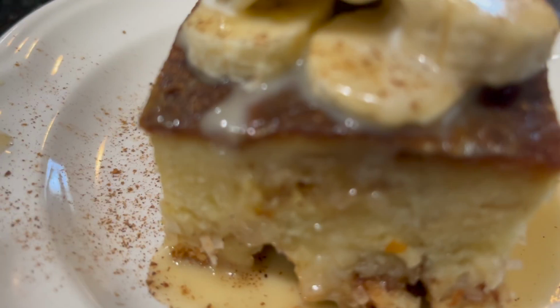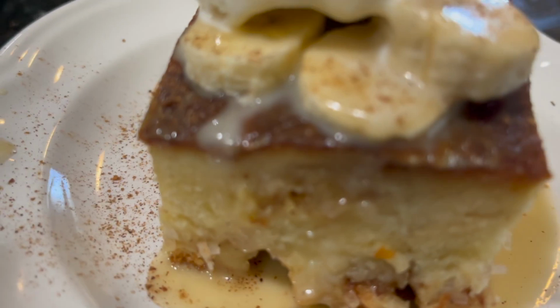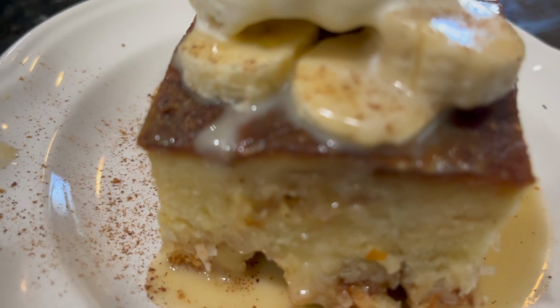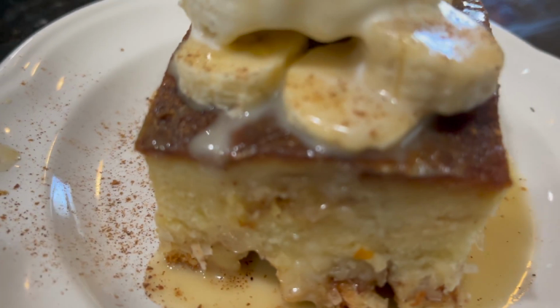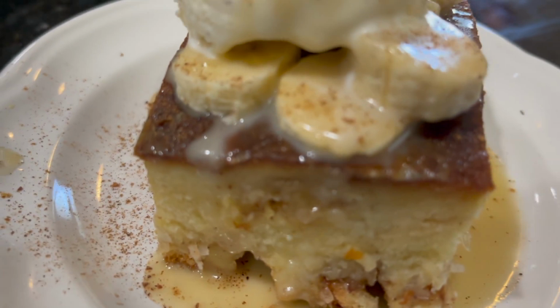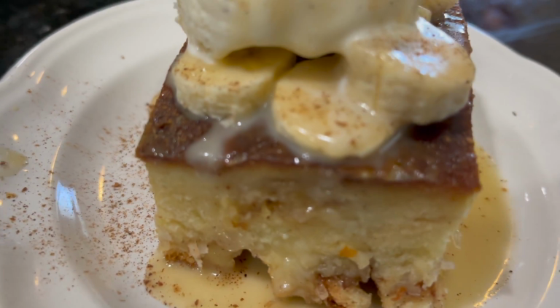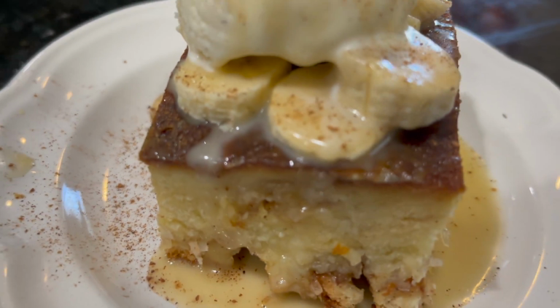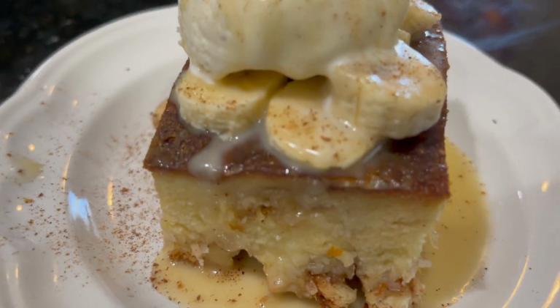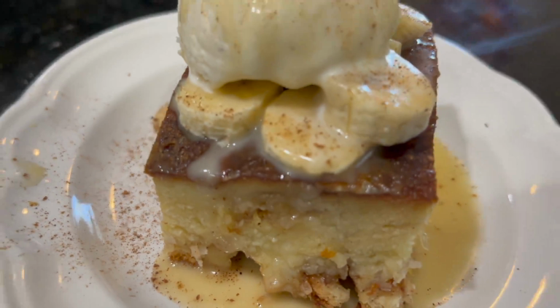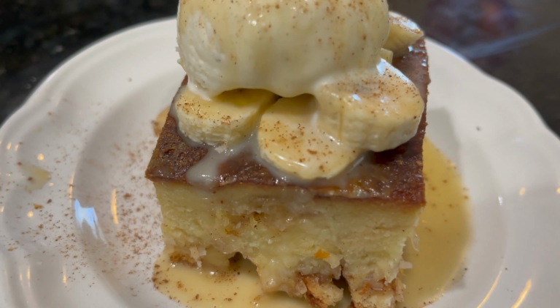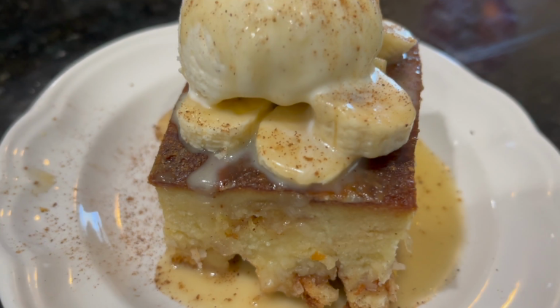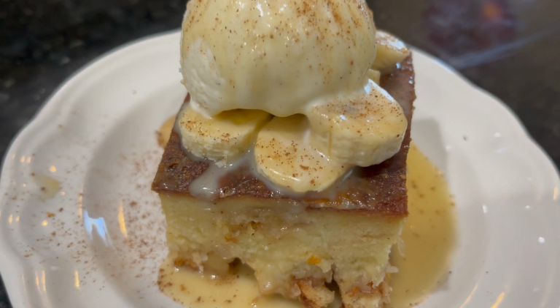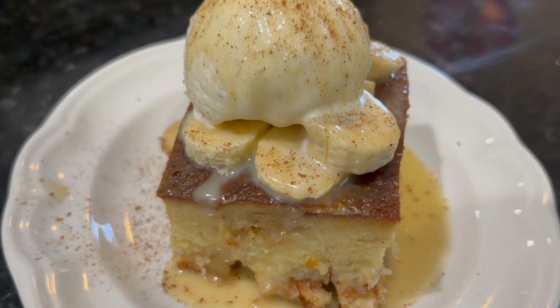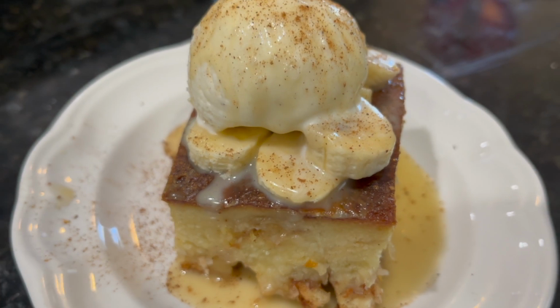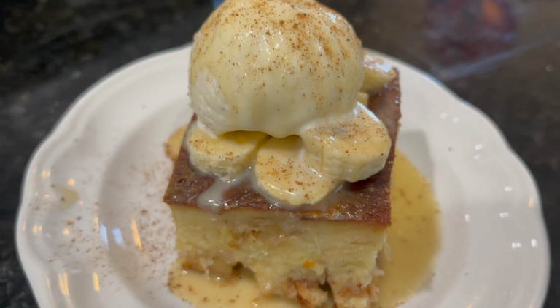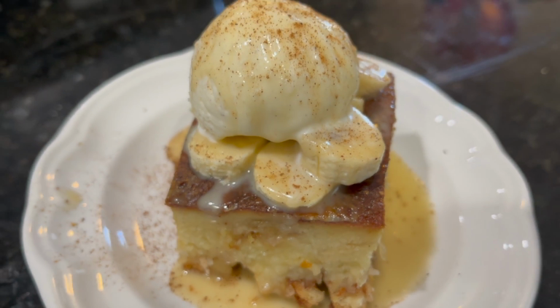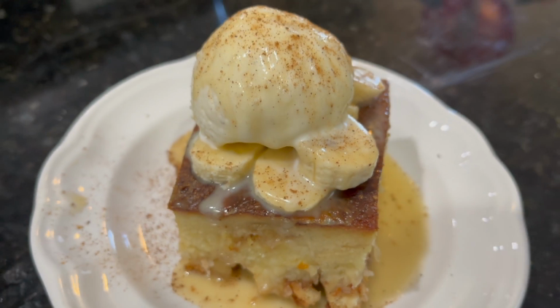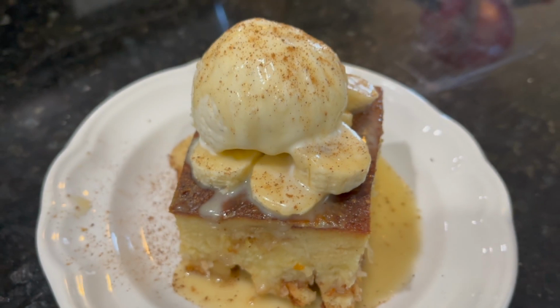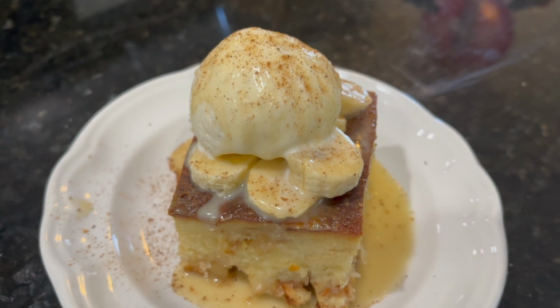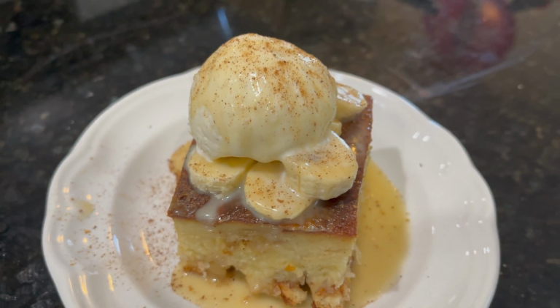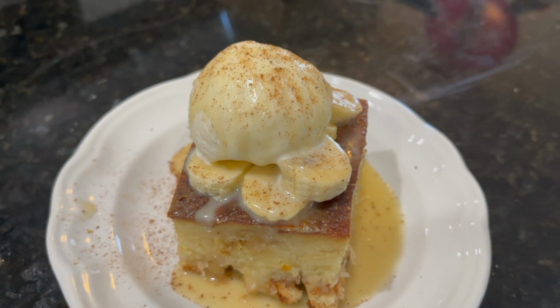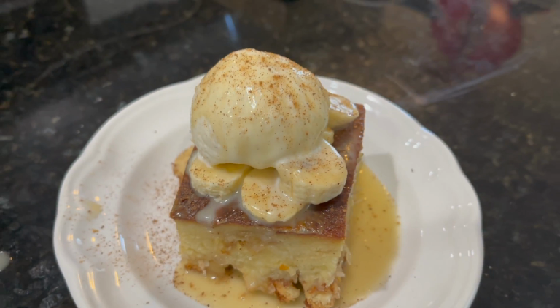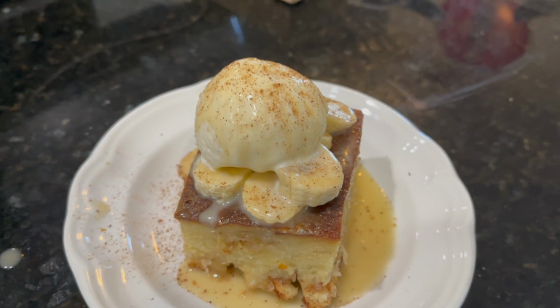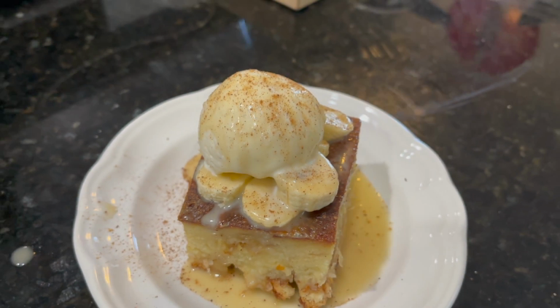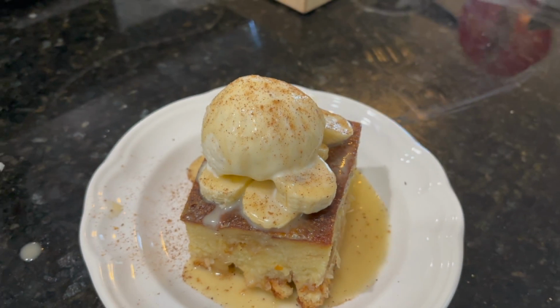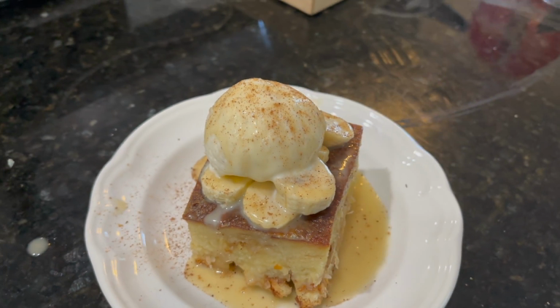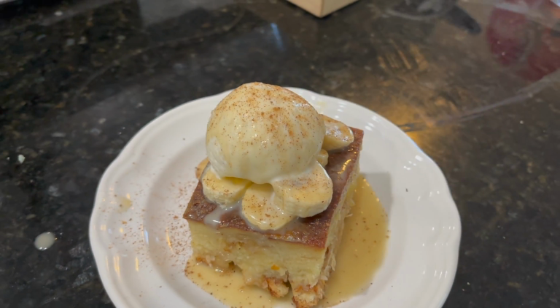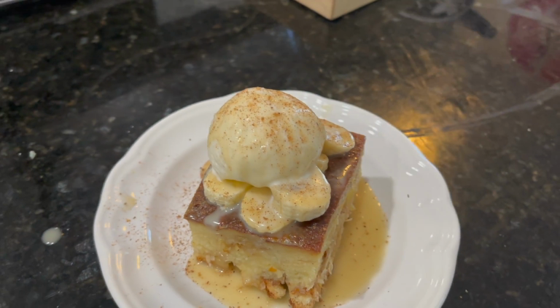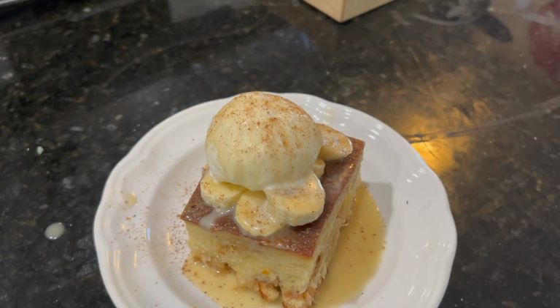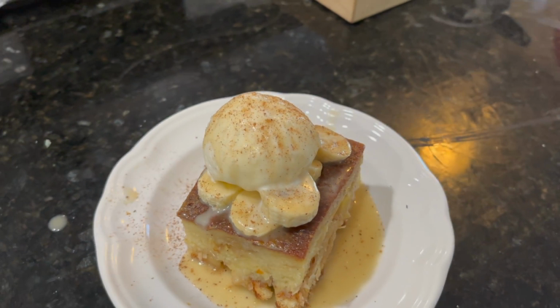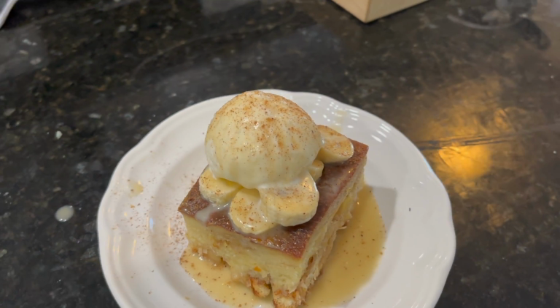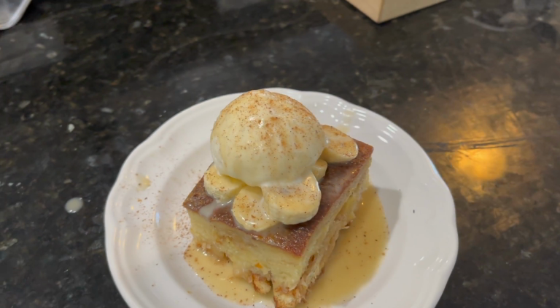And there you have it, the Ohana bread pudding. Please like, subscribe, share, and until next time, cheers!